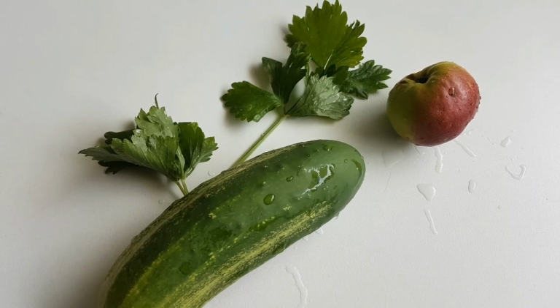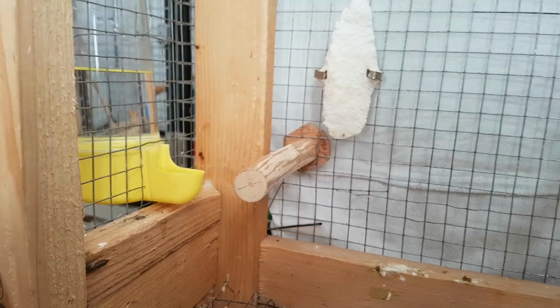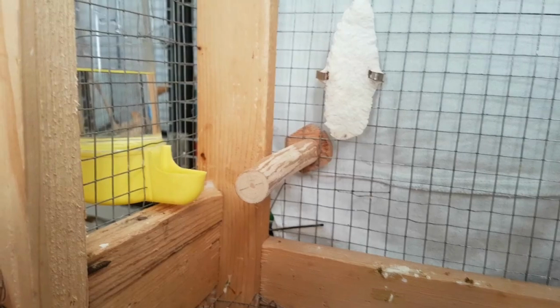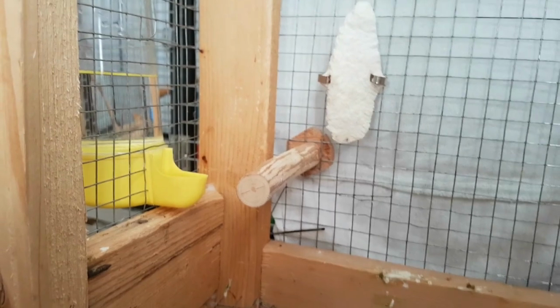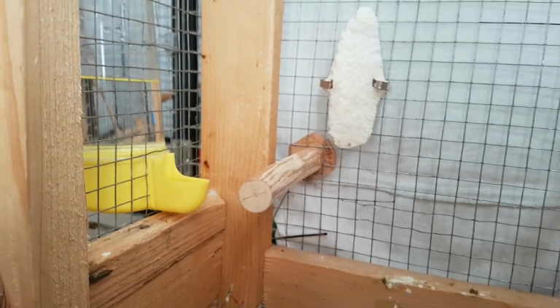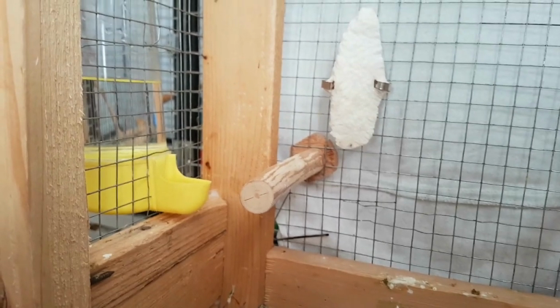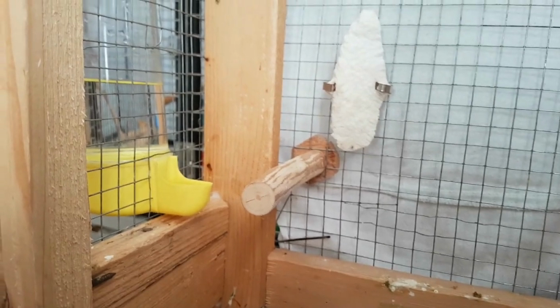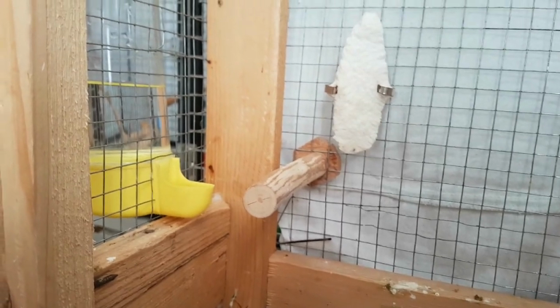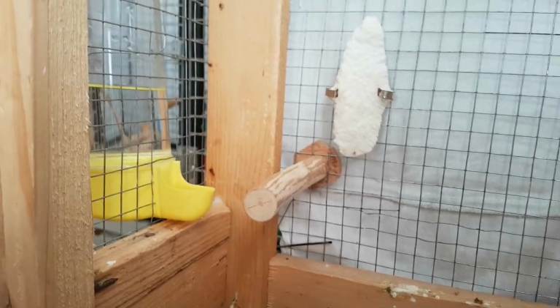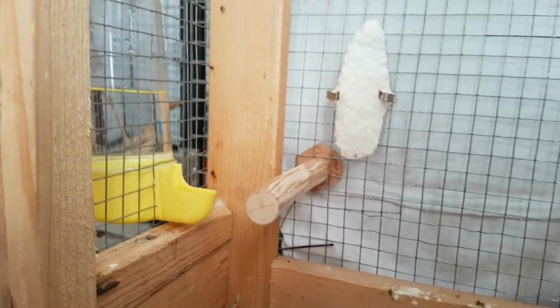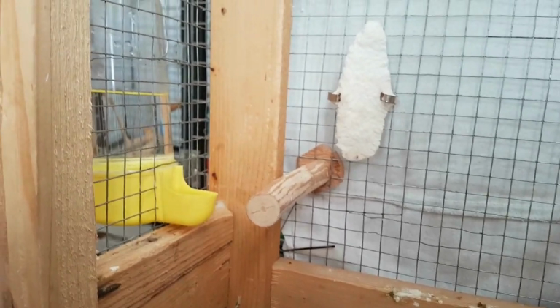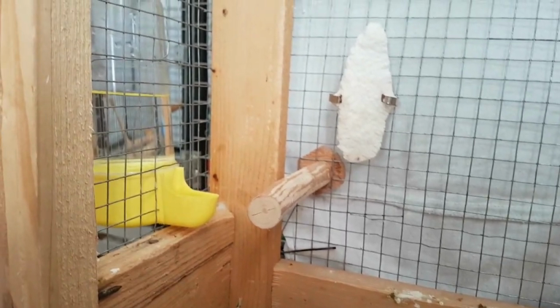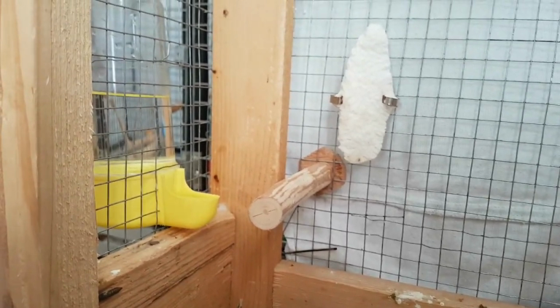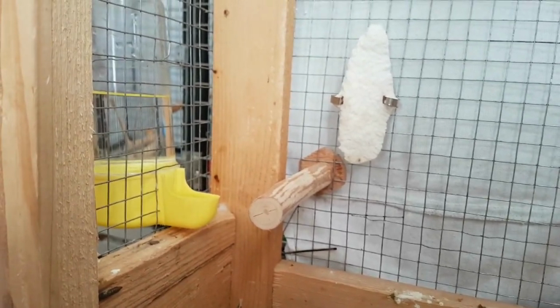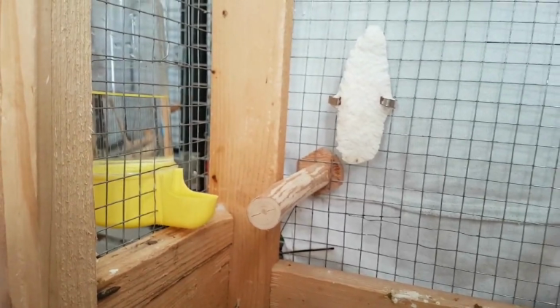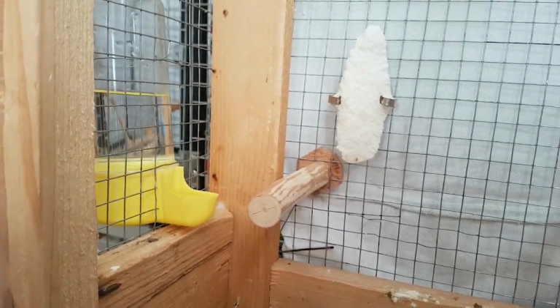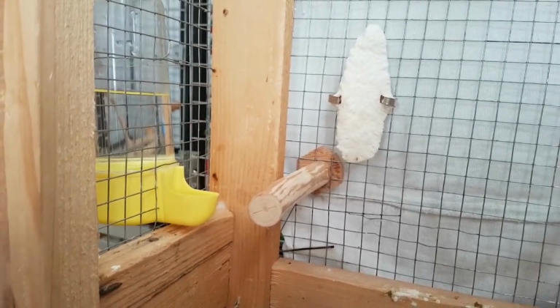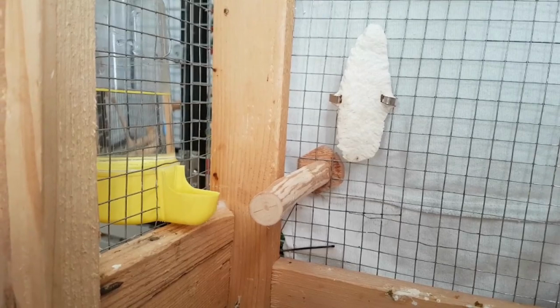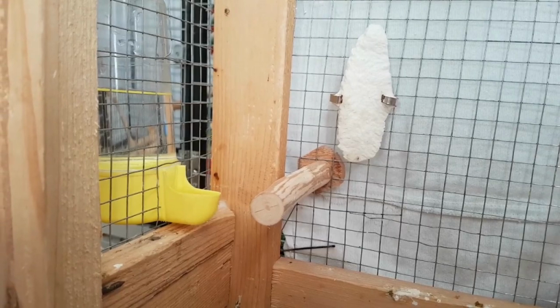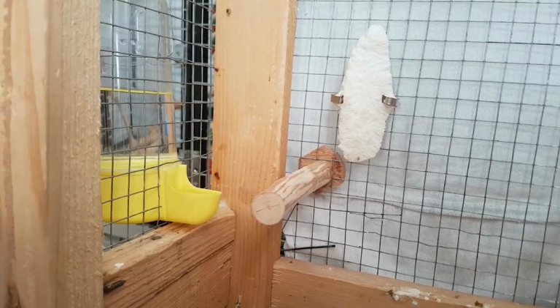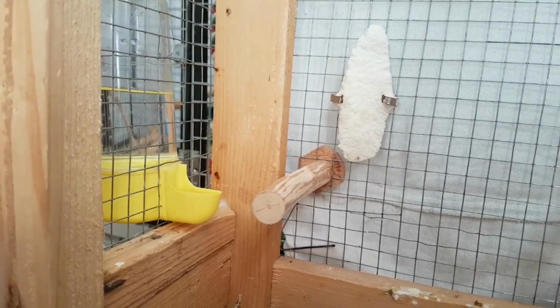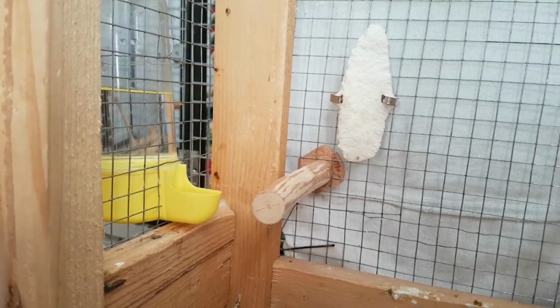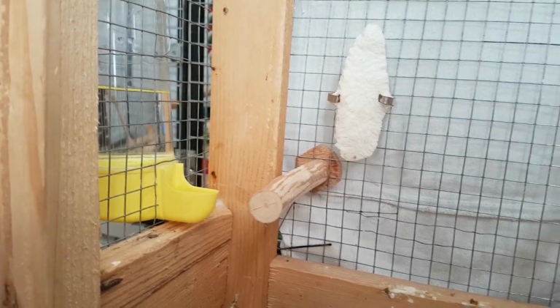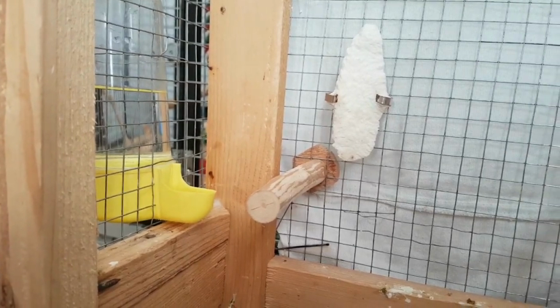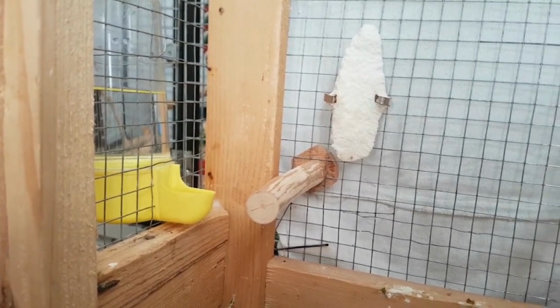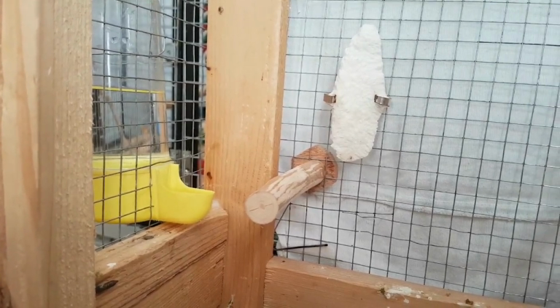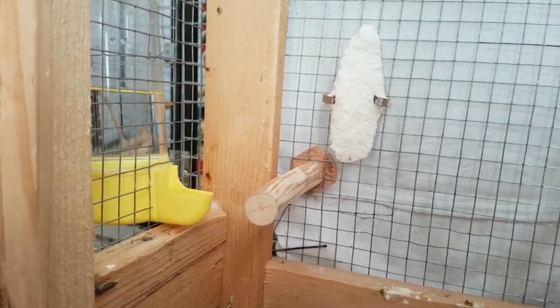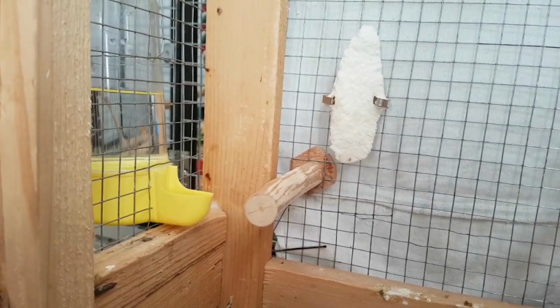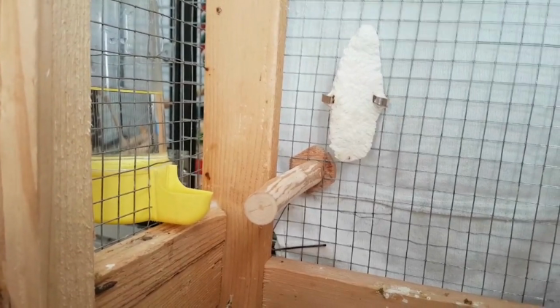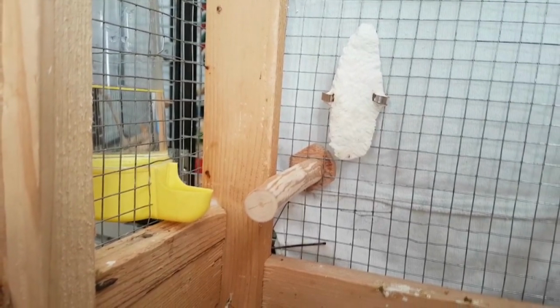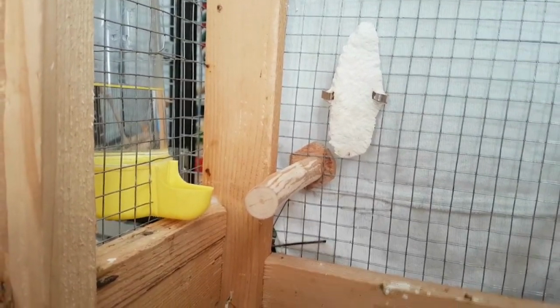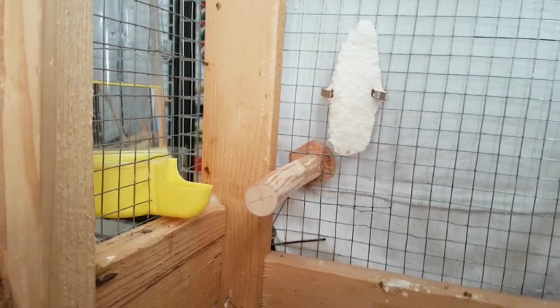Also, during this period, the budgie drinks much more water than usual.